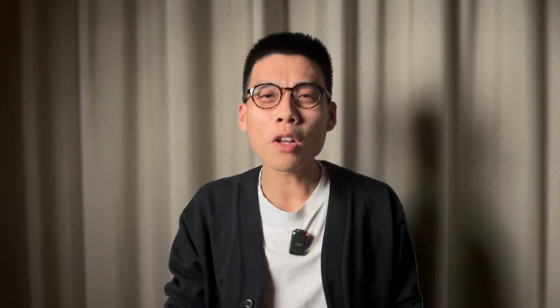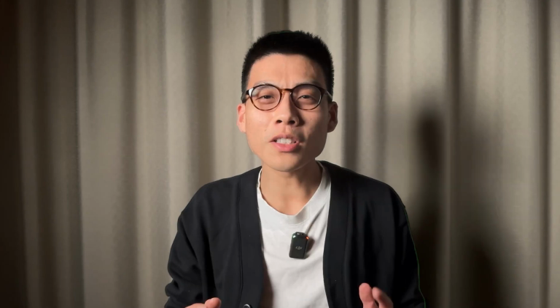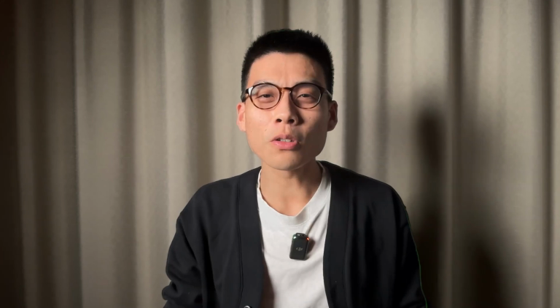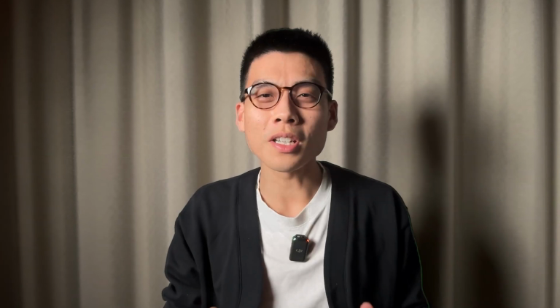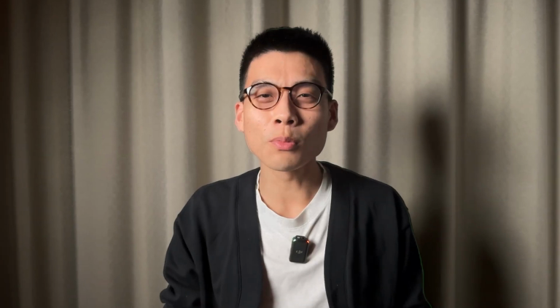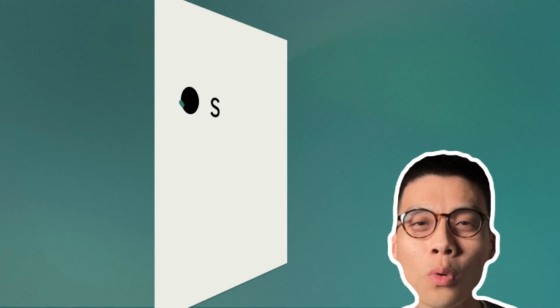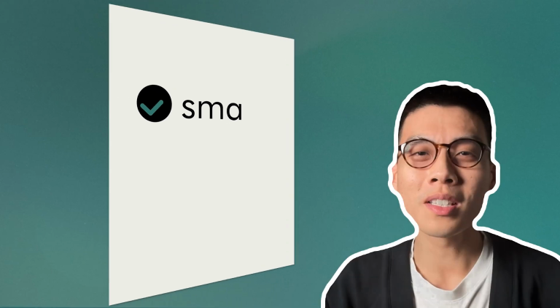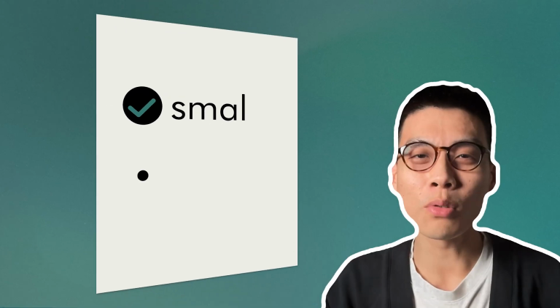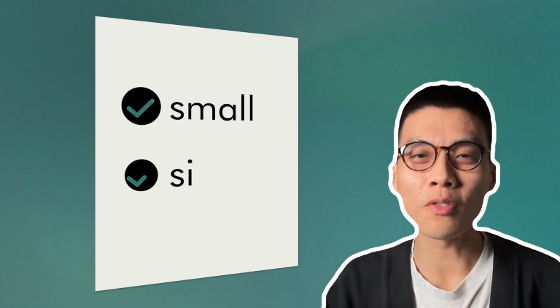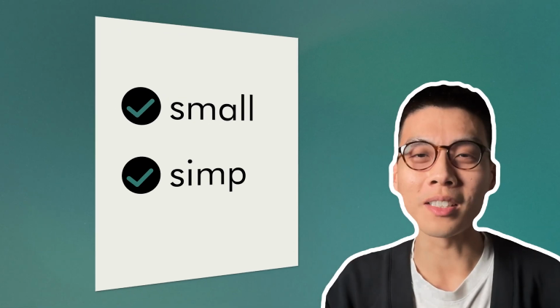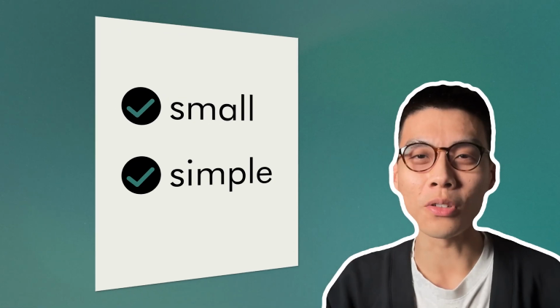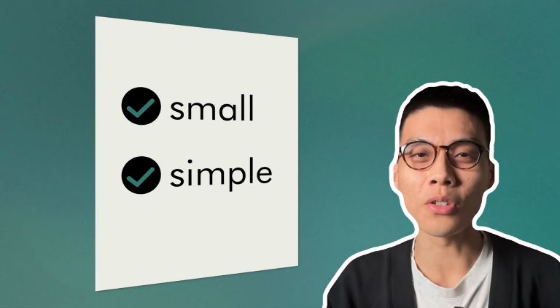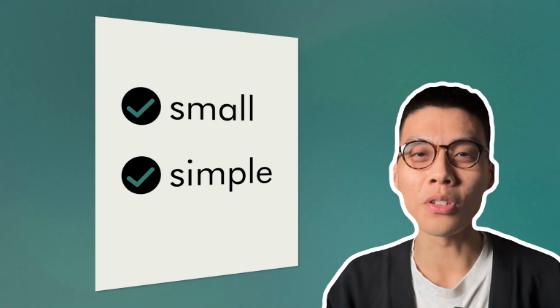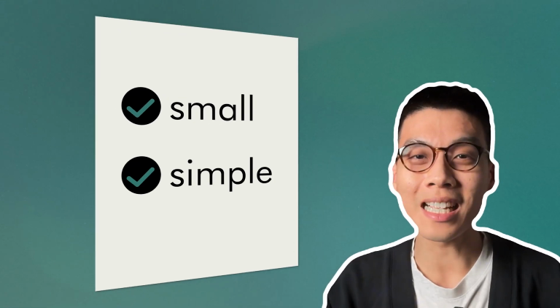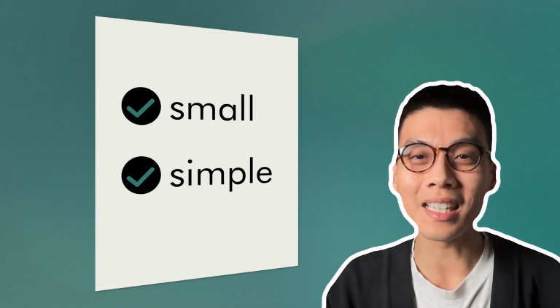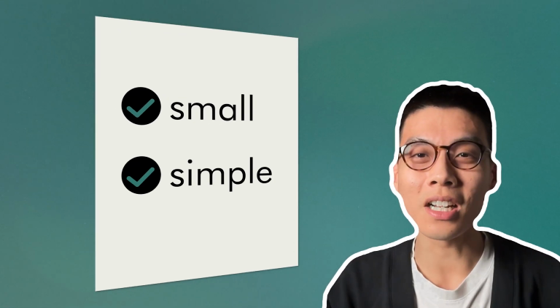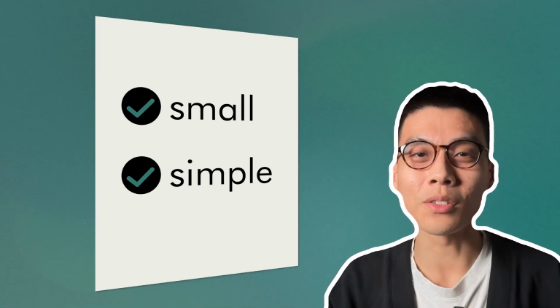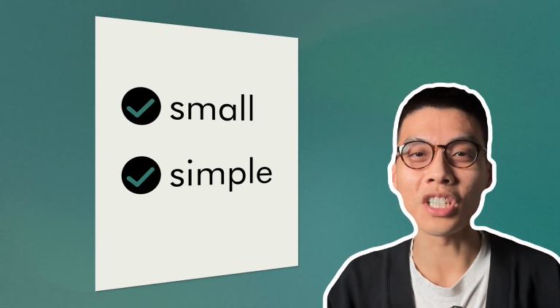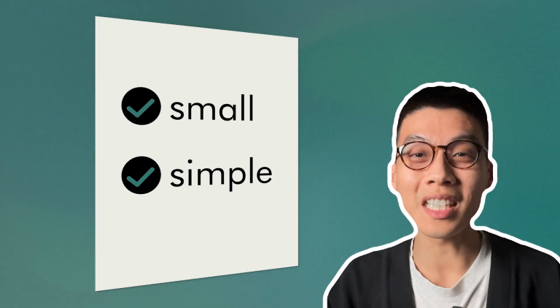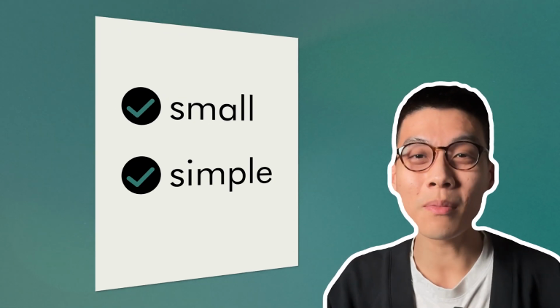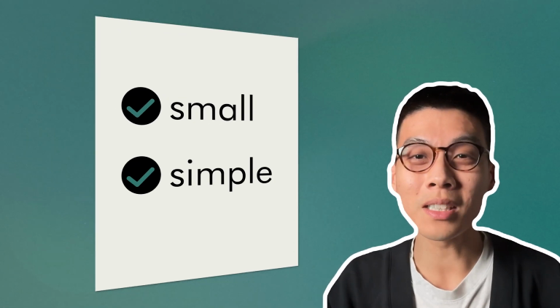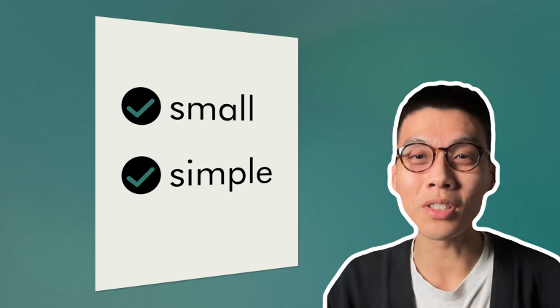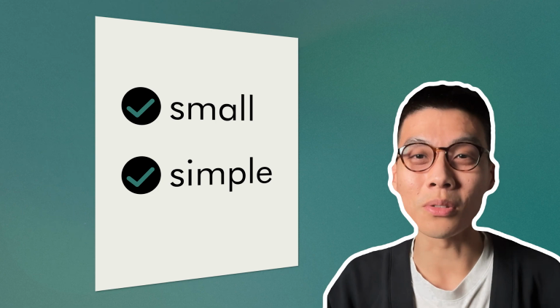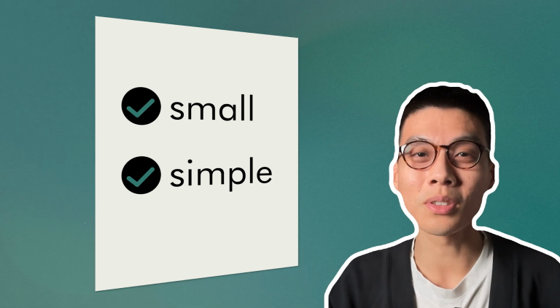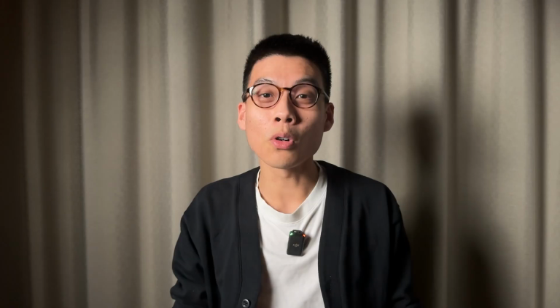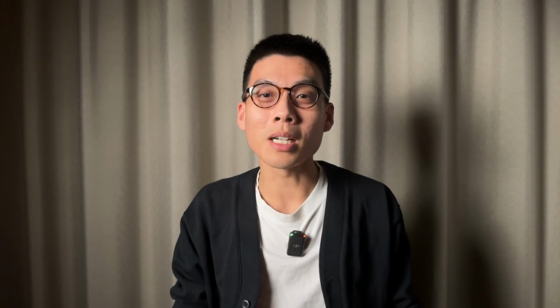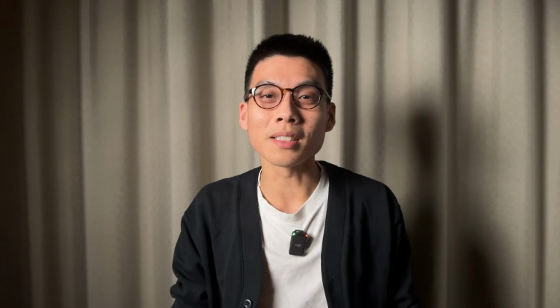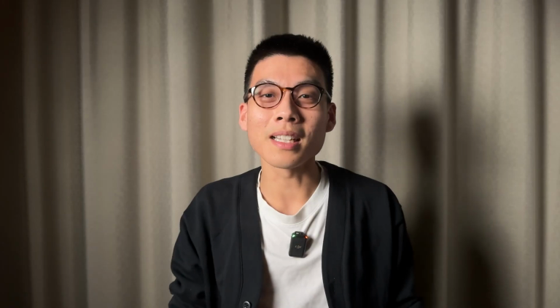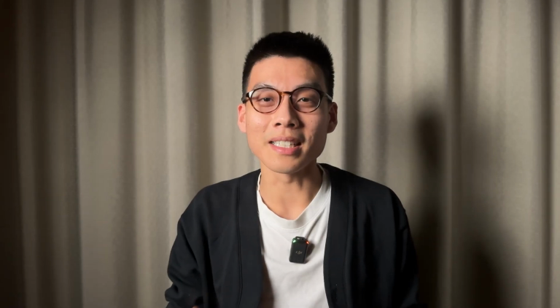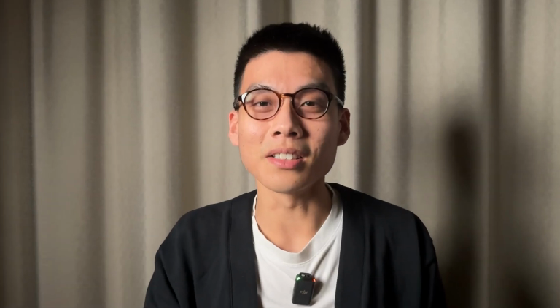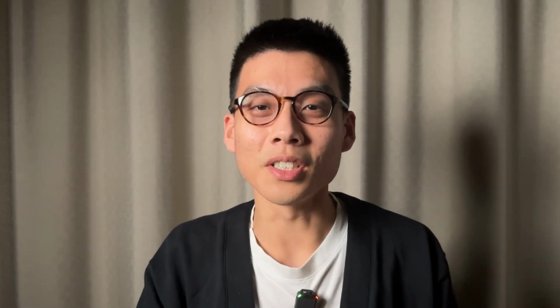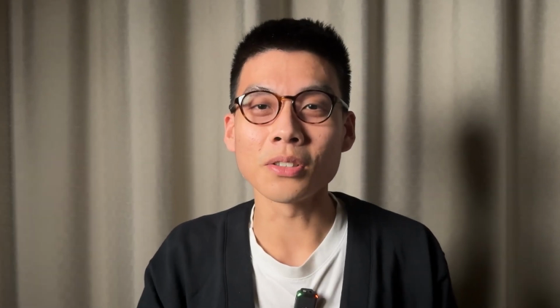But what if I told you there are small, simple things that you can do in your day-to-day life to achieve even better results? More about this at the end of the video.